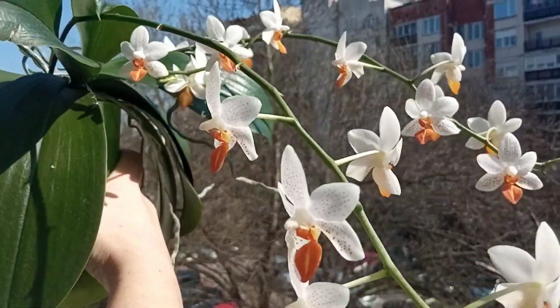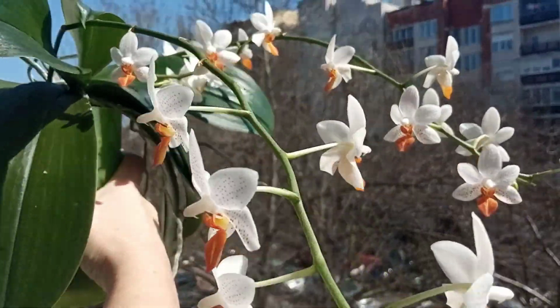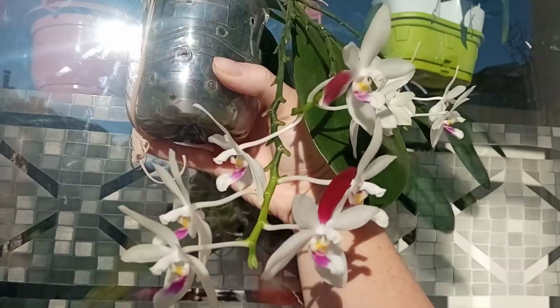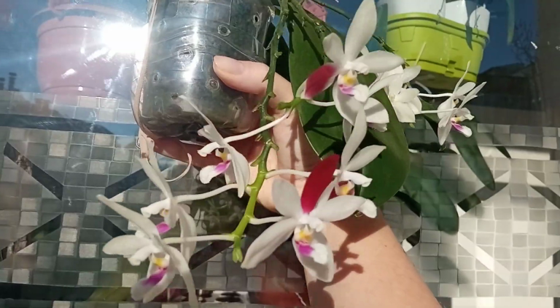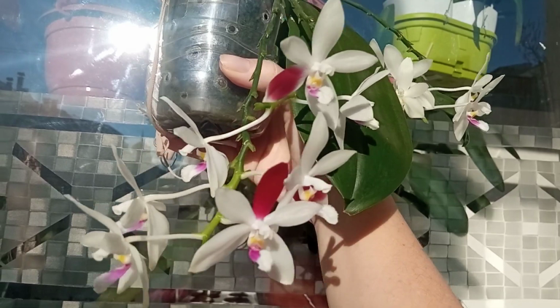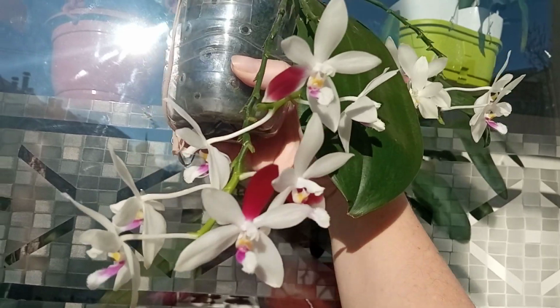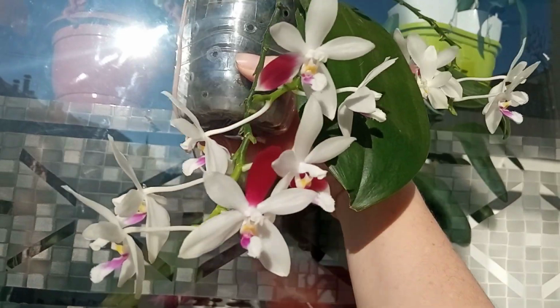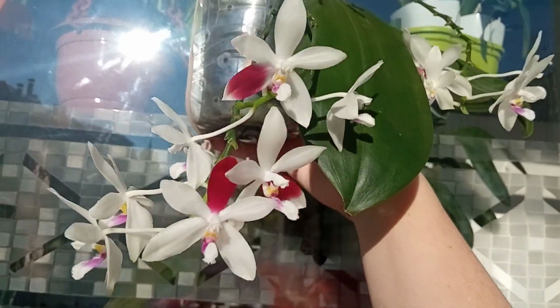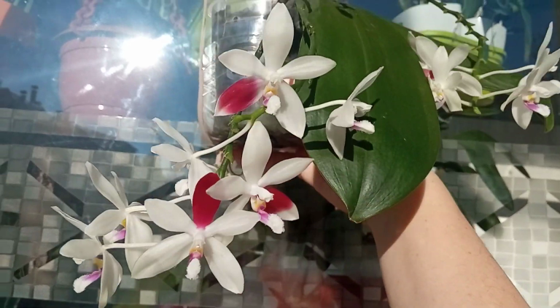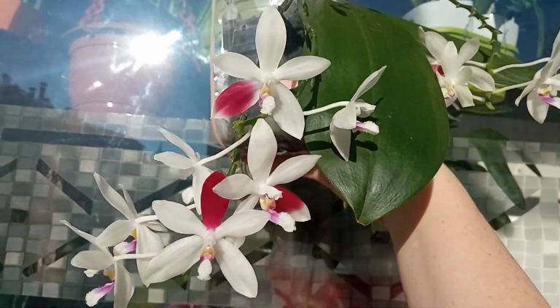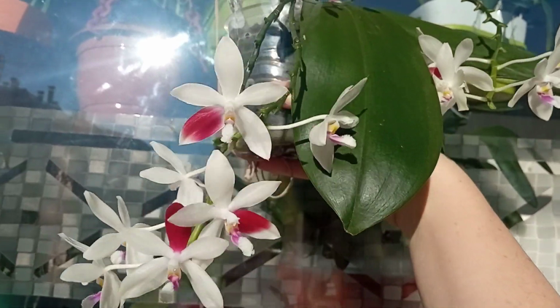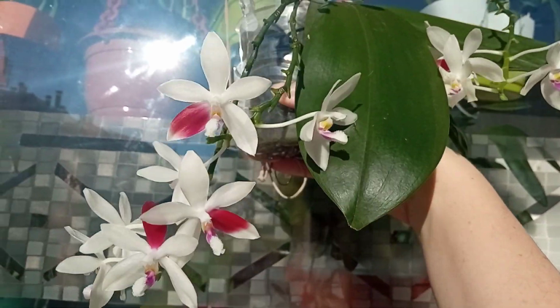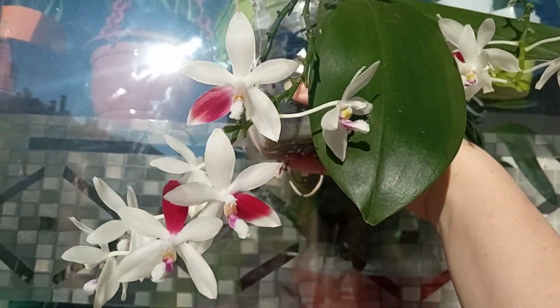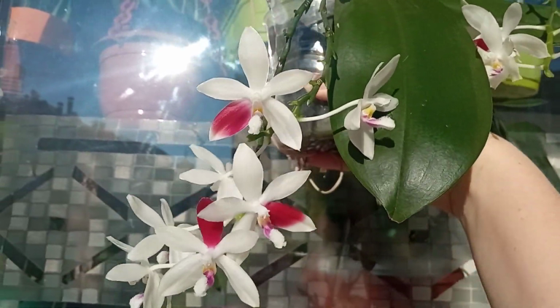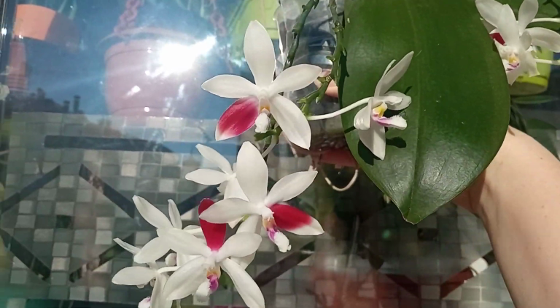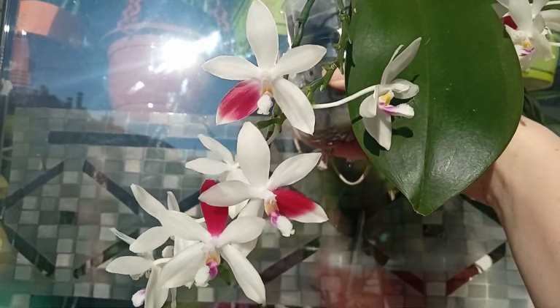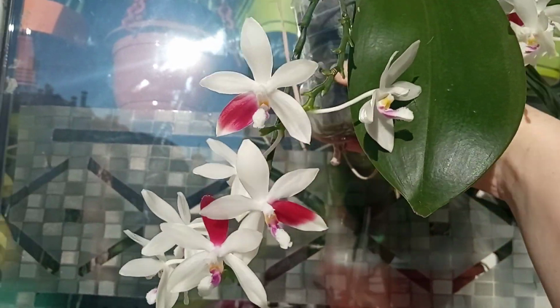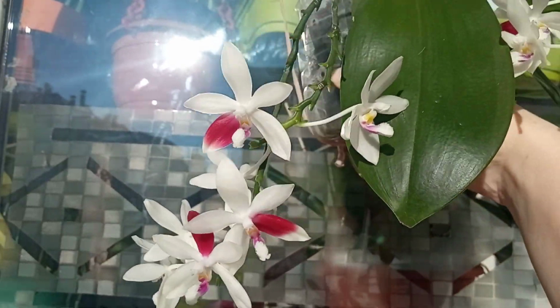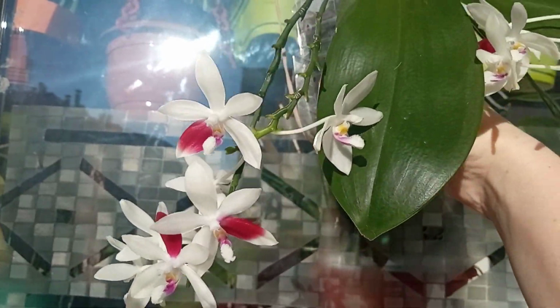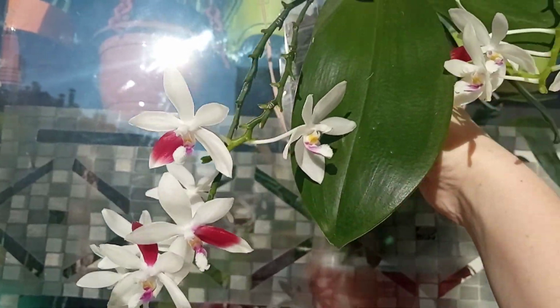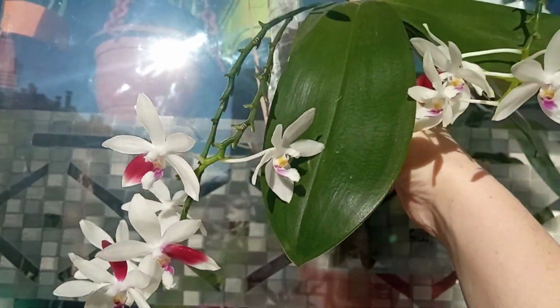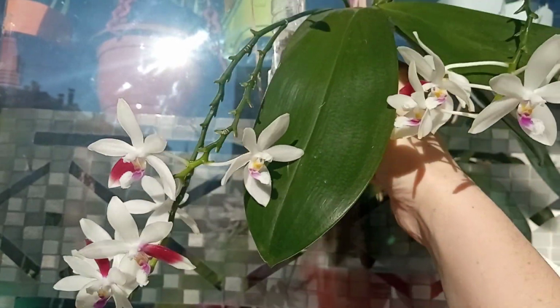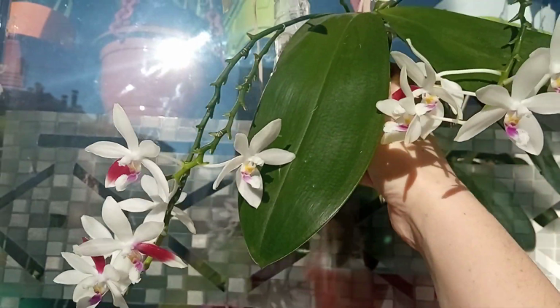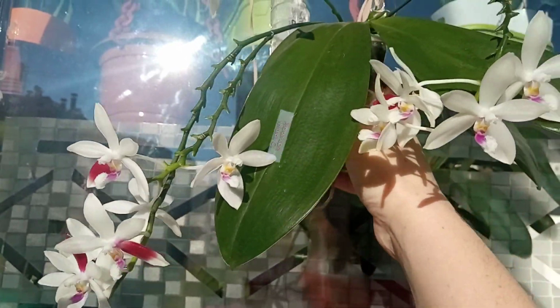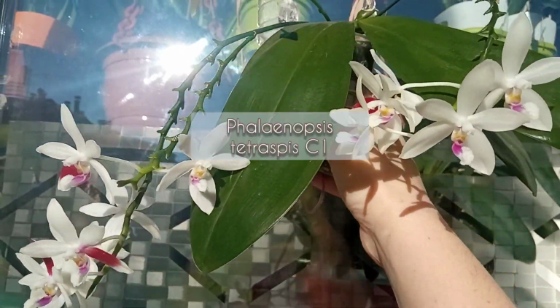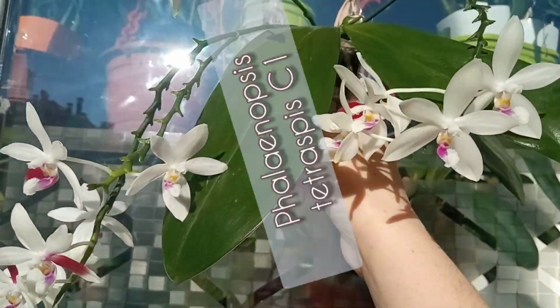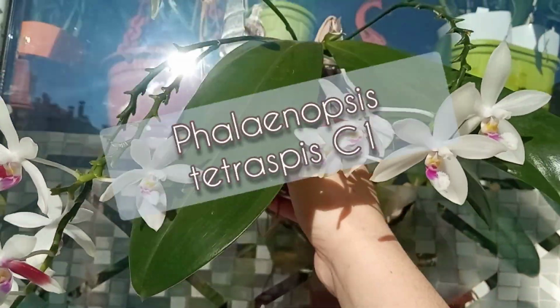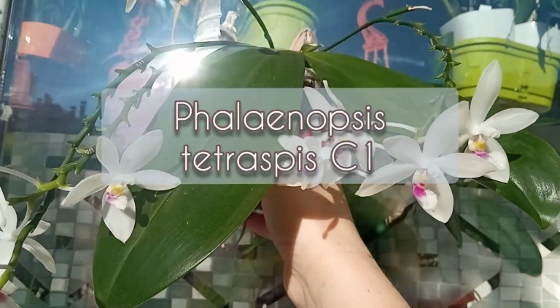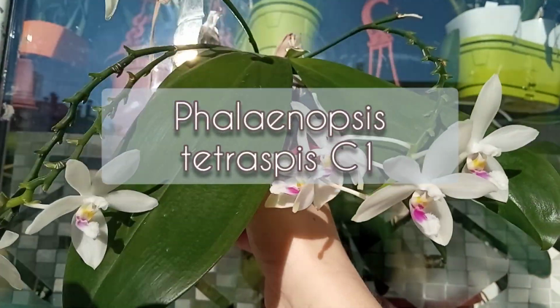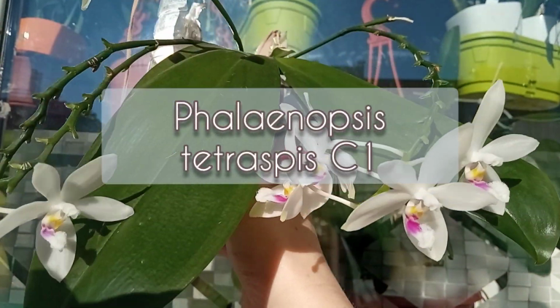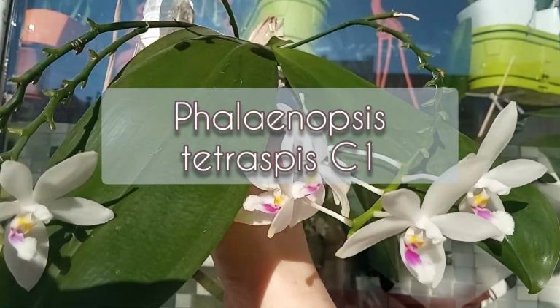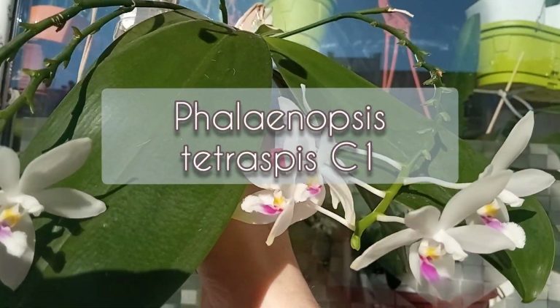My pride and joy: Phalaenopsis Tetraspis C1.